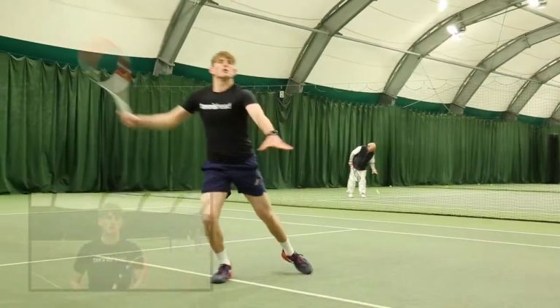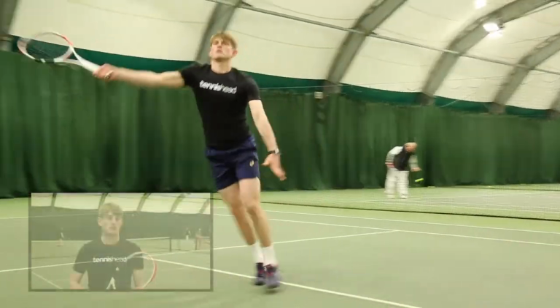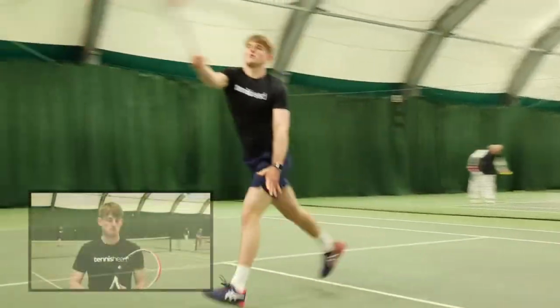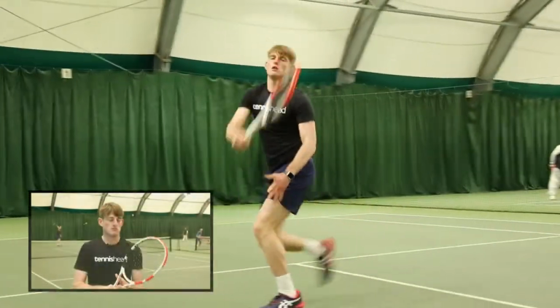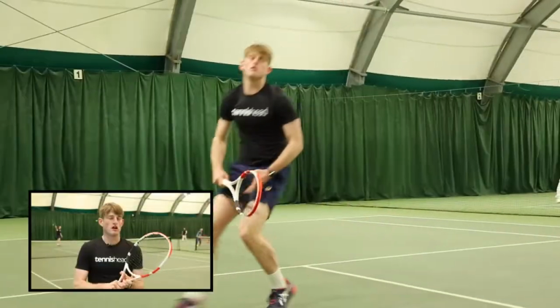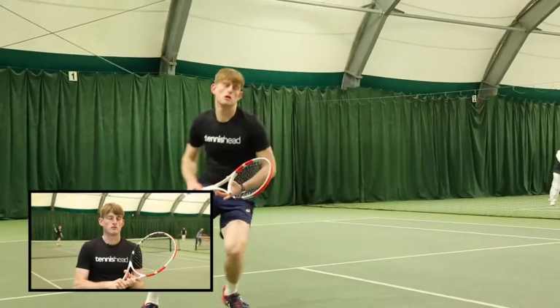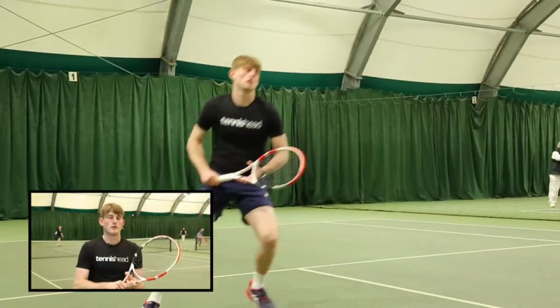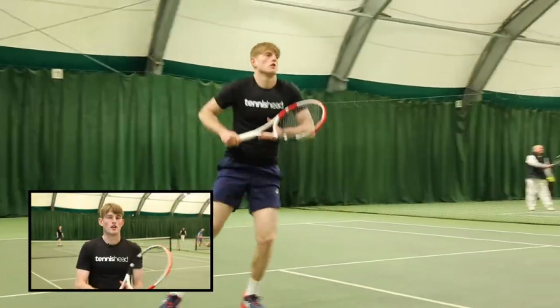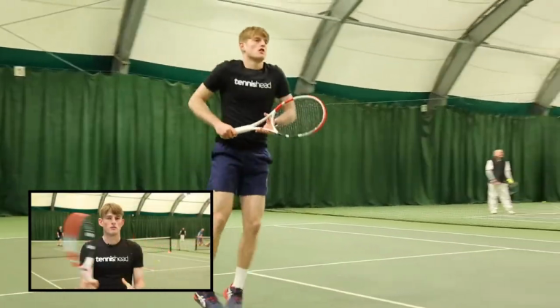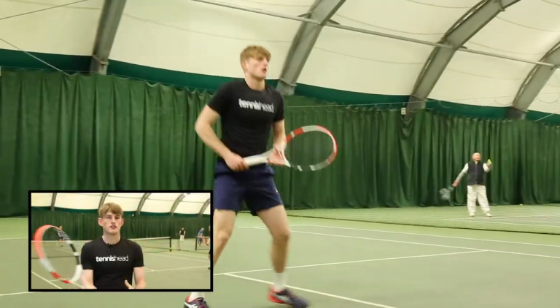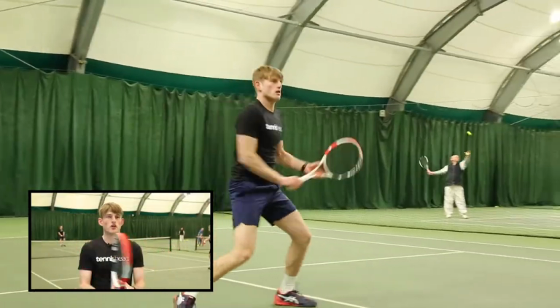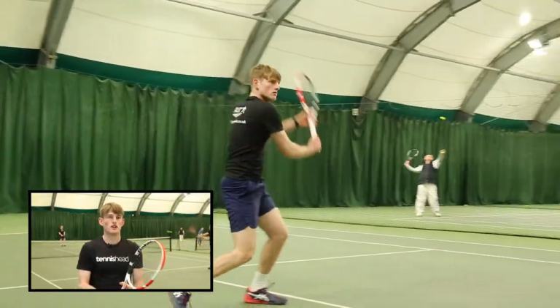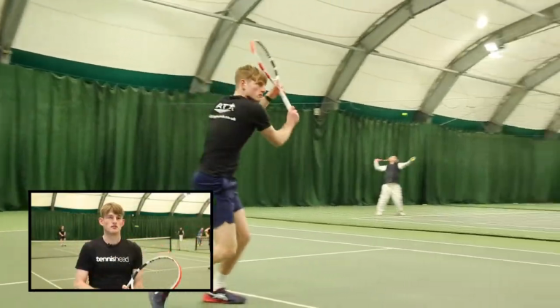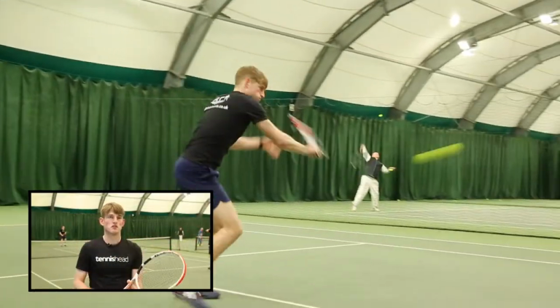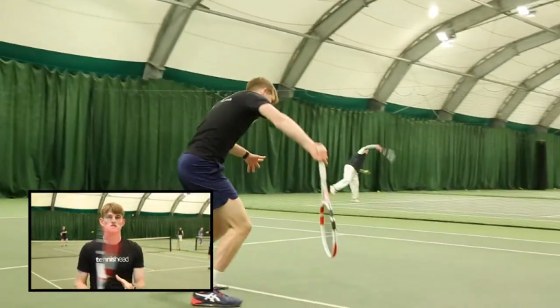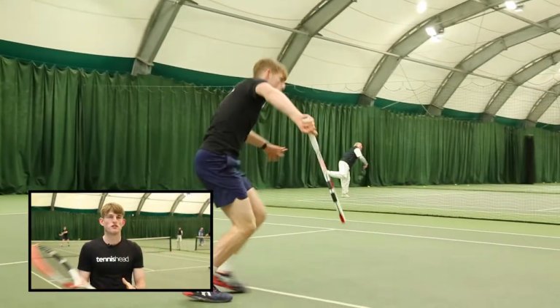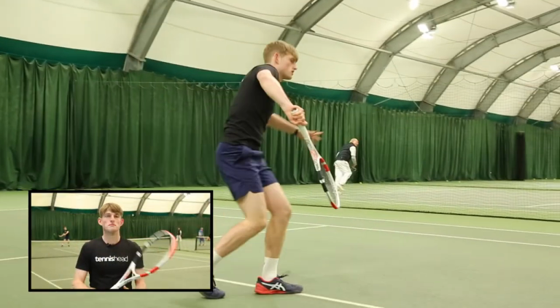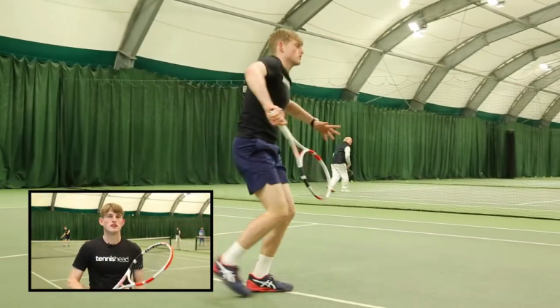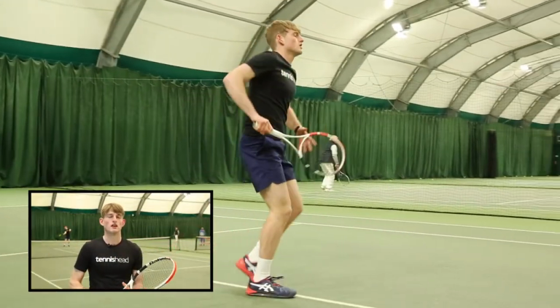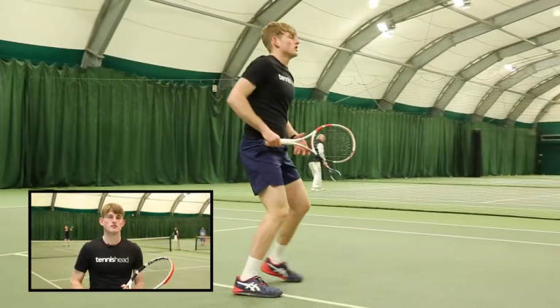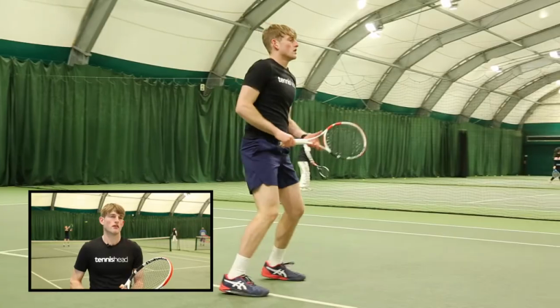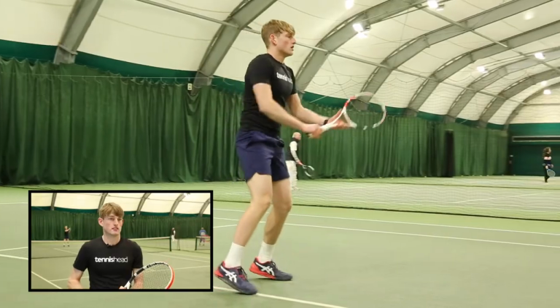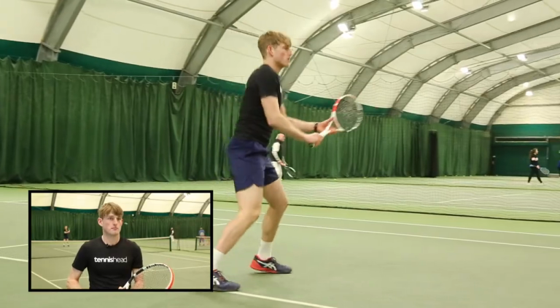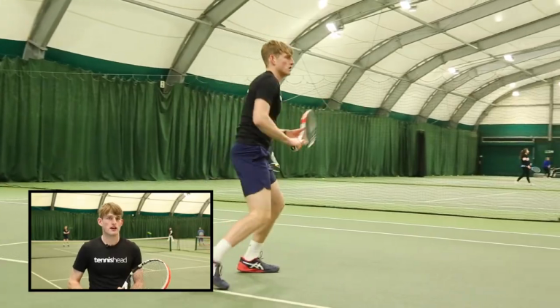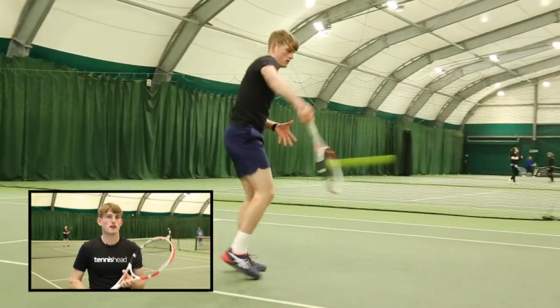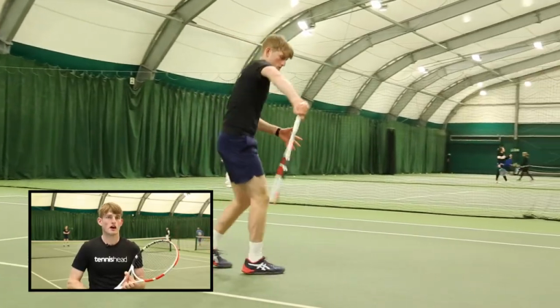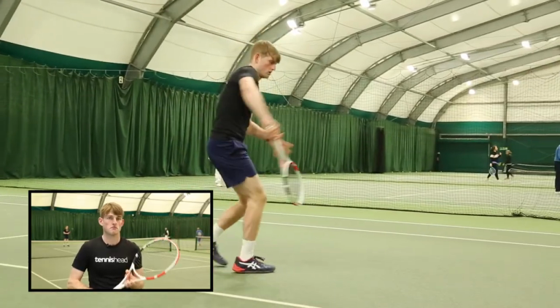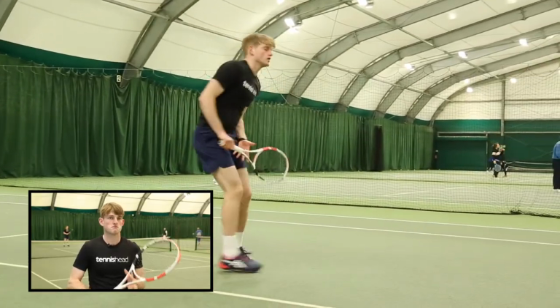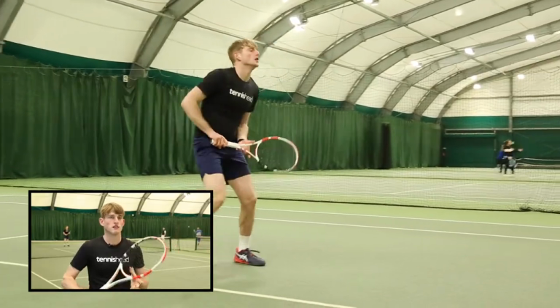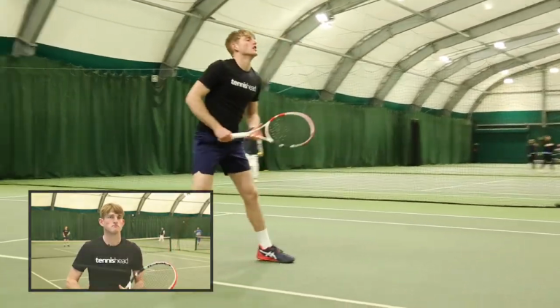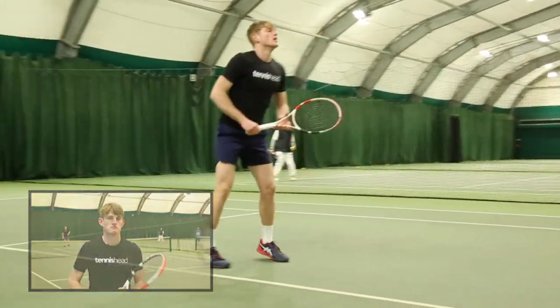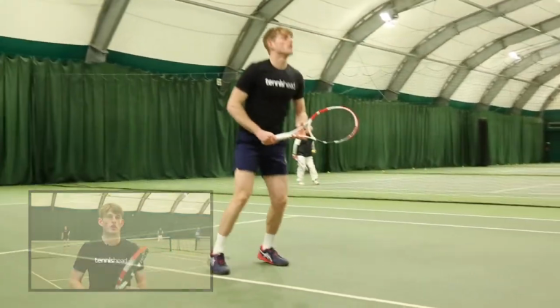With loads of weight behind it, really solid, not too flimsy like some rackets can be. Yeah, solid.